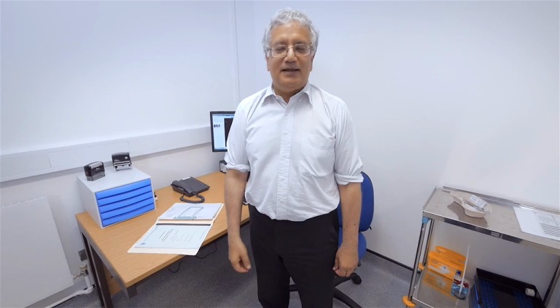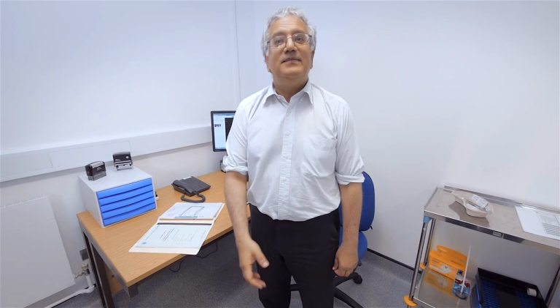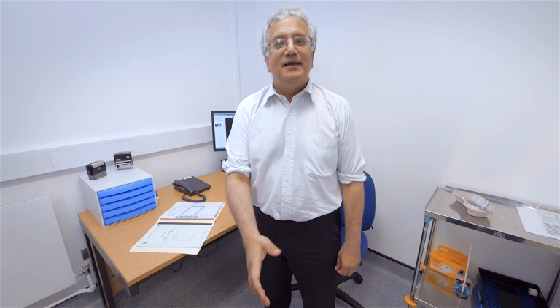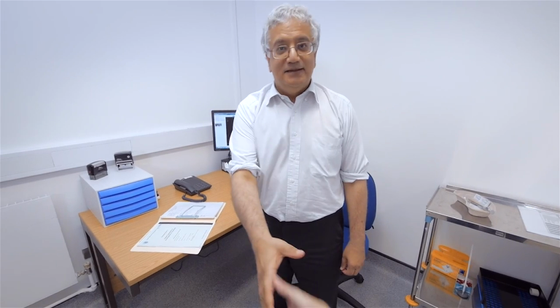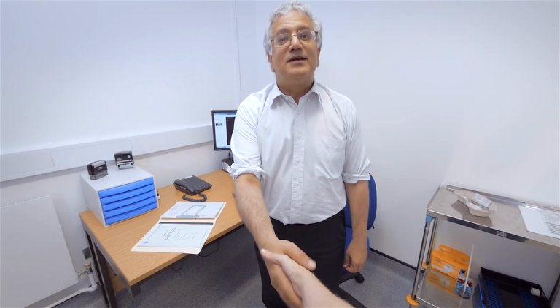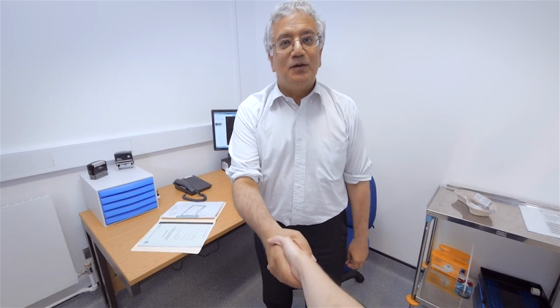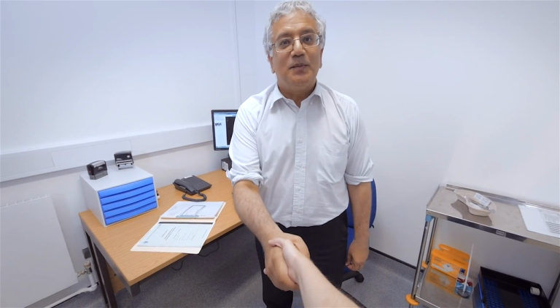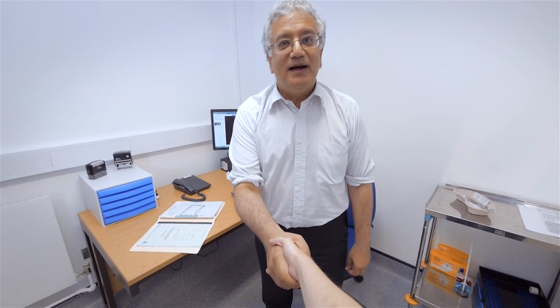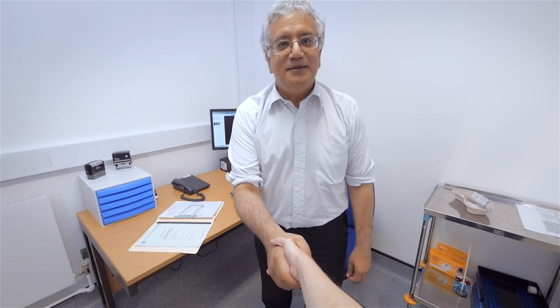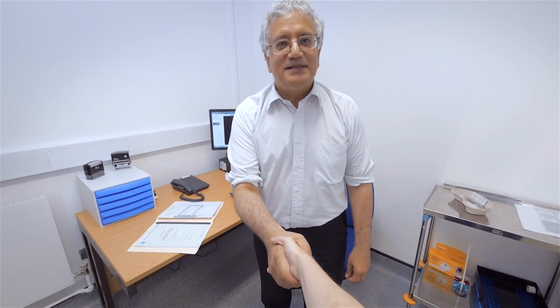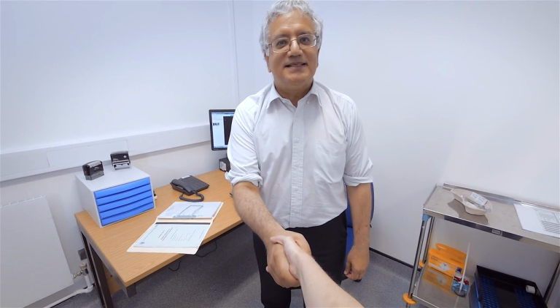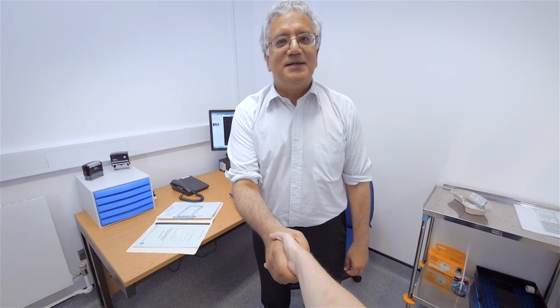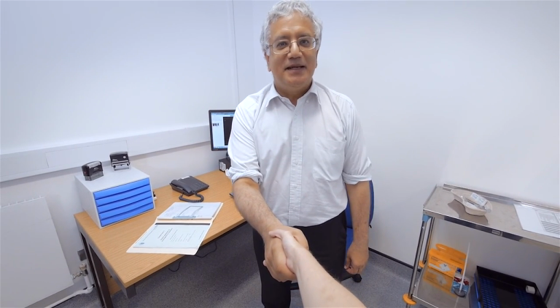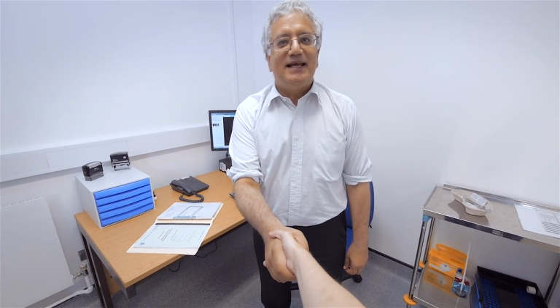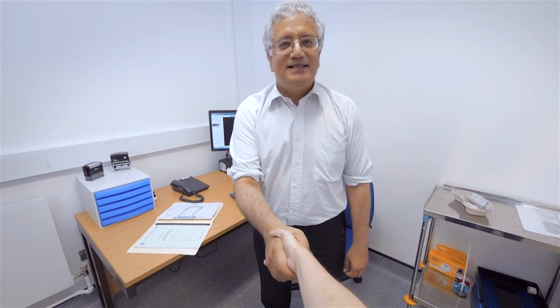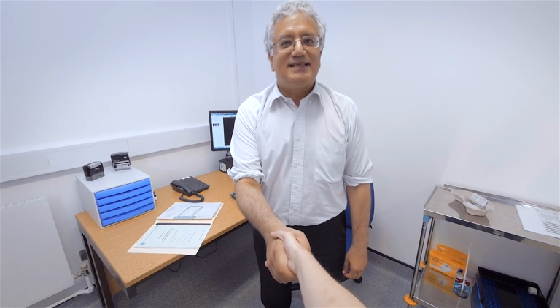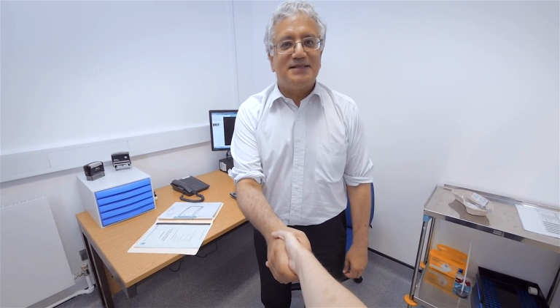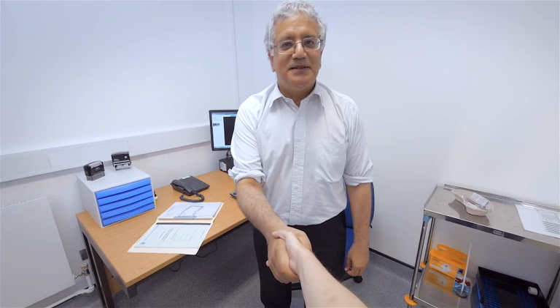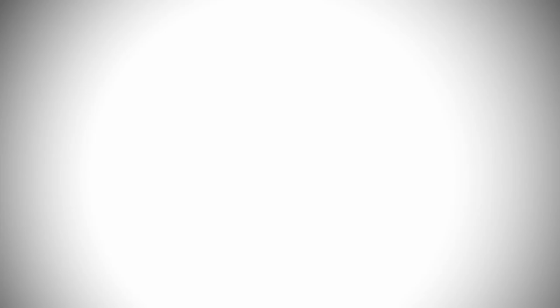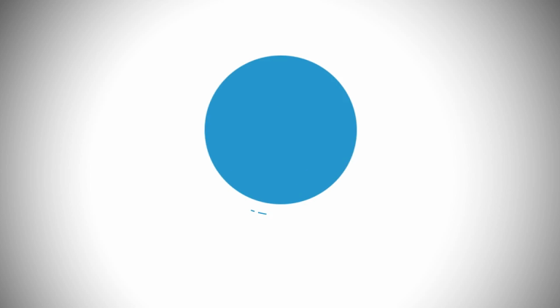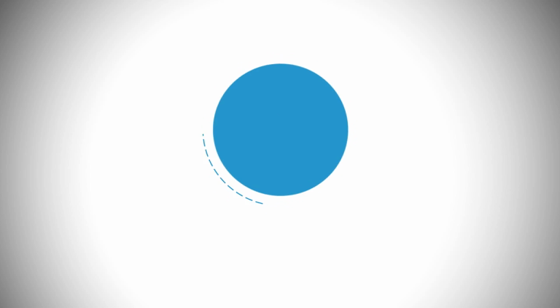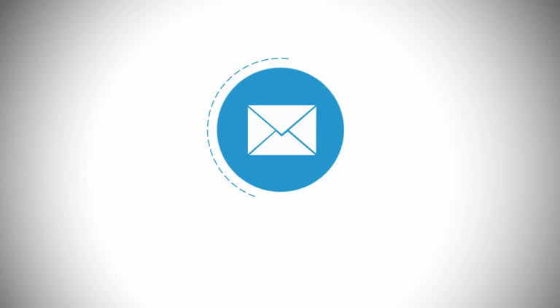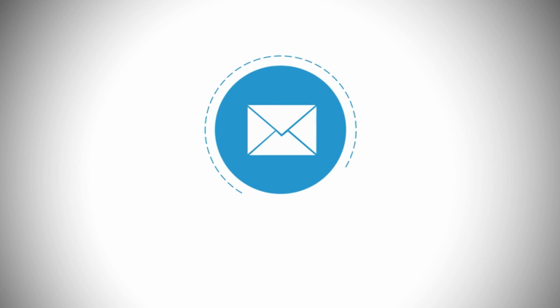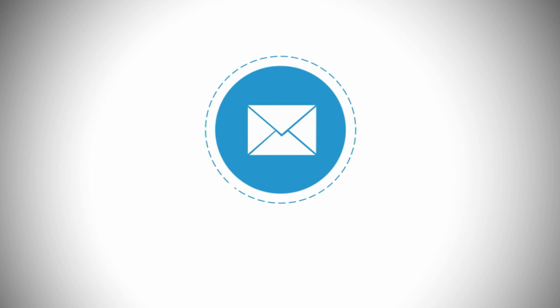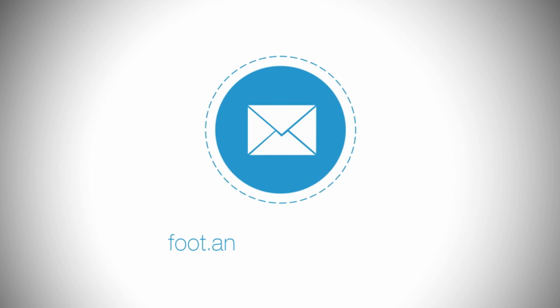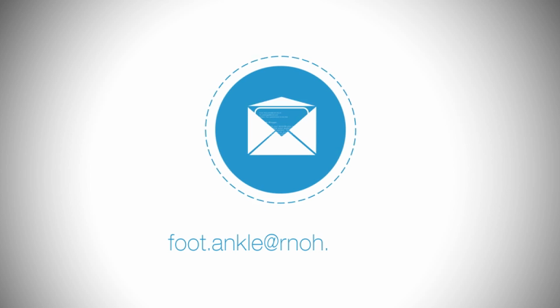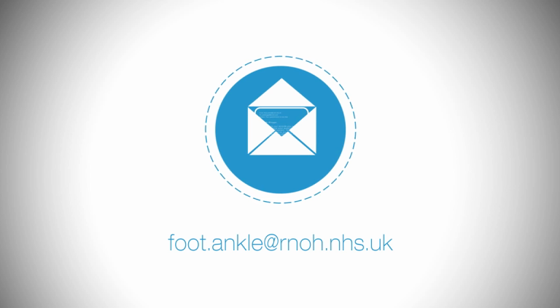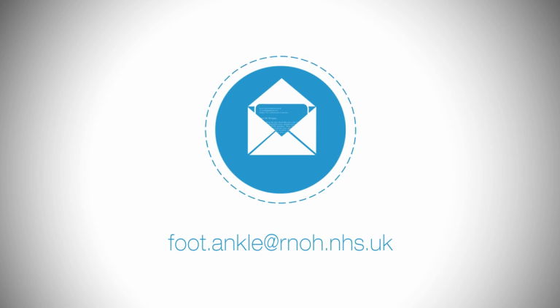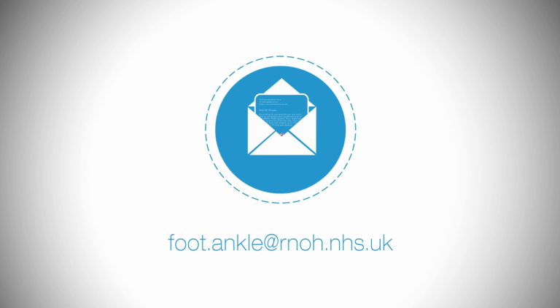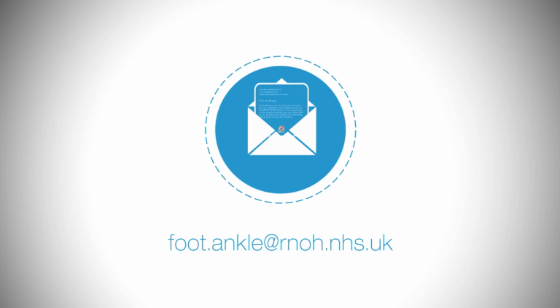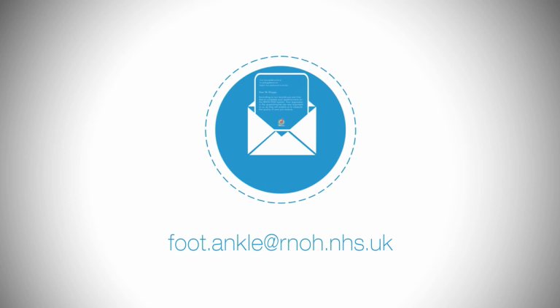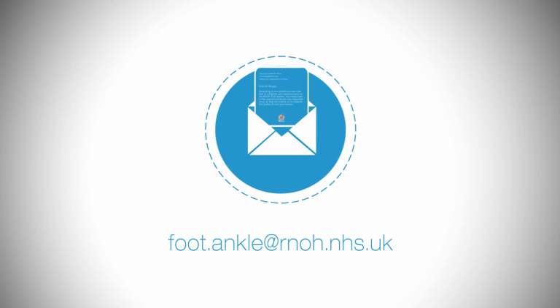Once your treatment has been deemed successful, you will be discharged back to your GP. We will email you after a year to get an update on your progress.